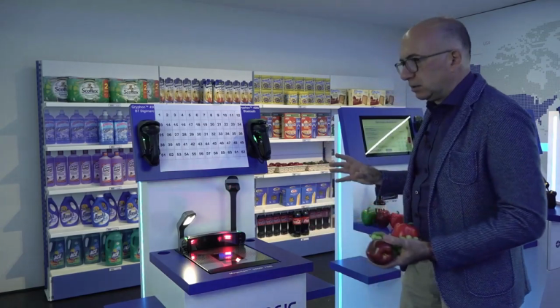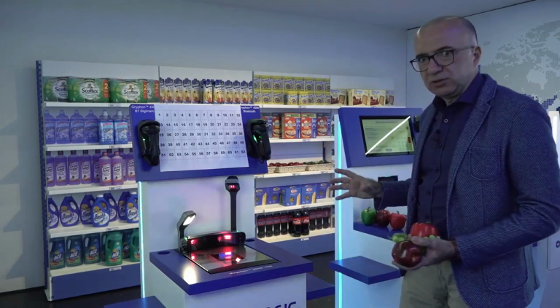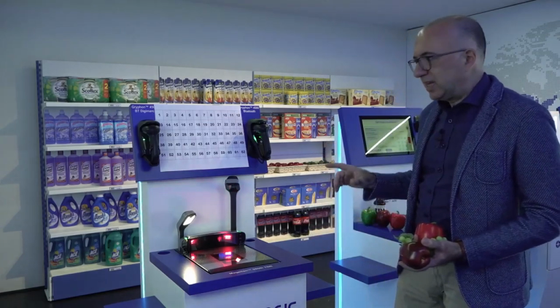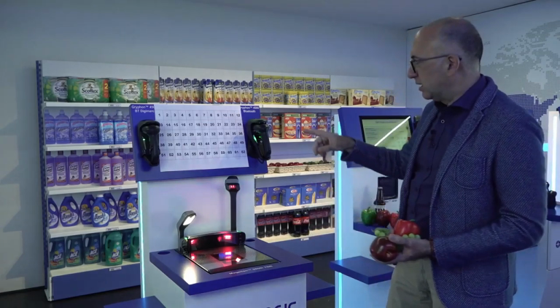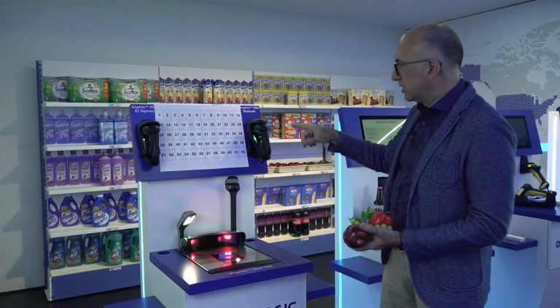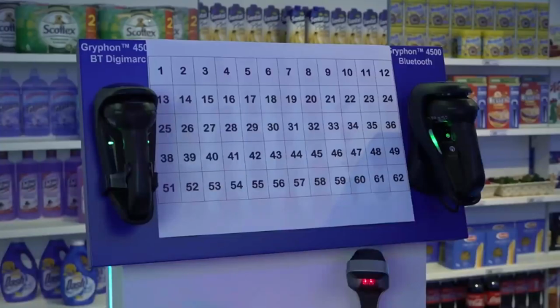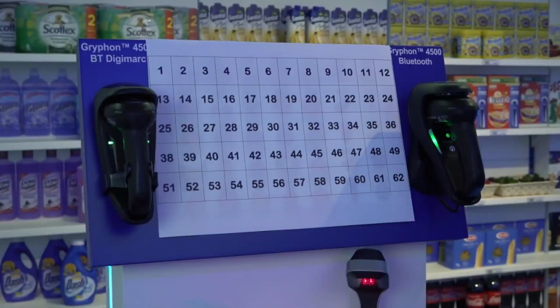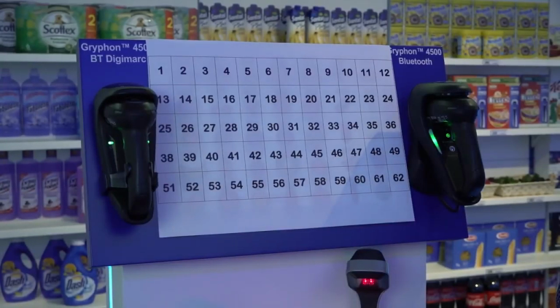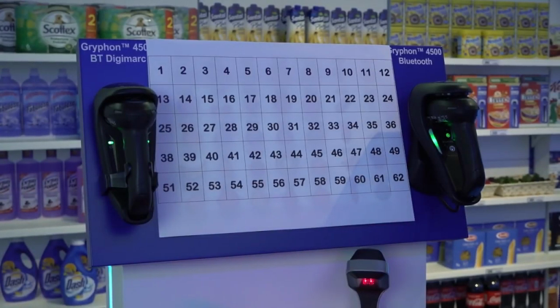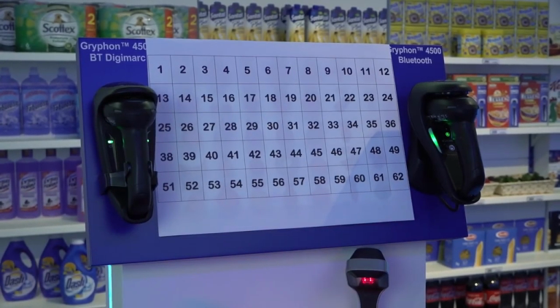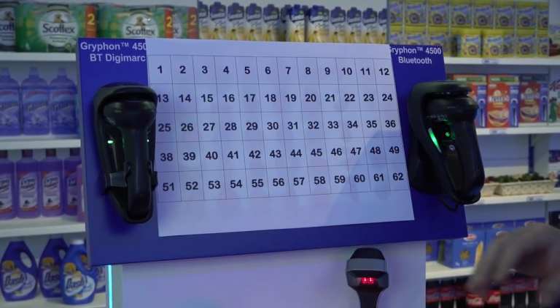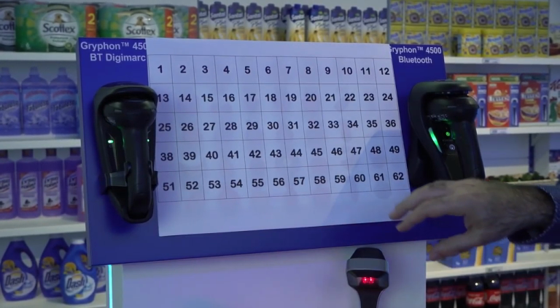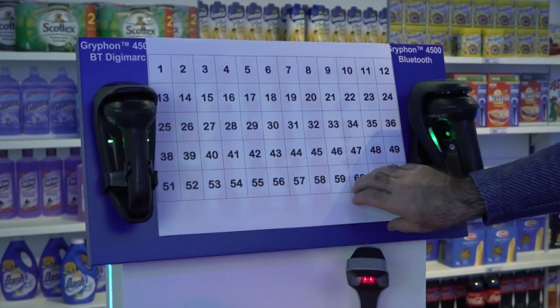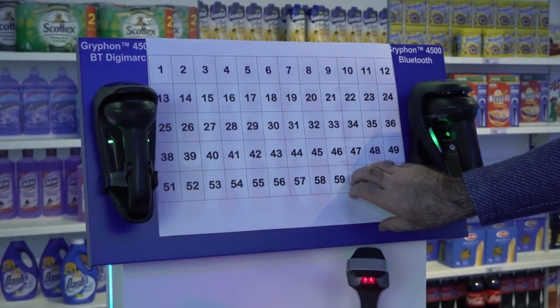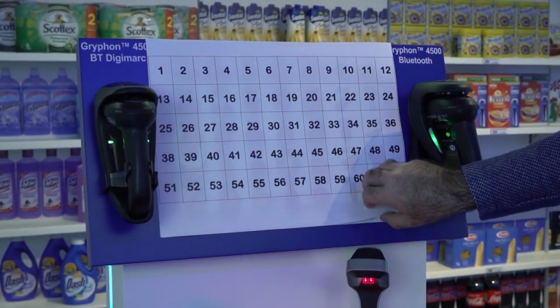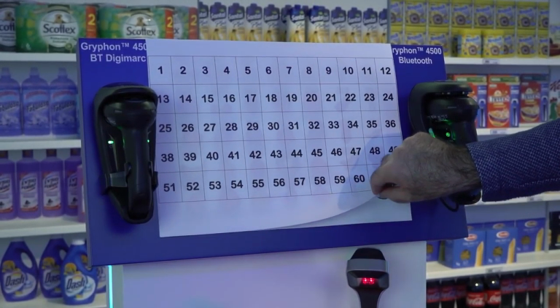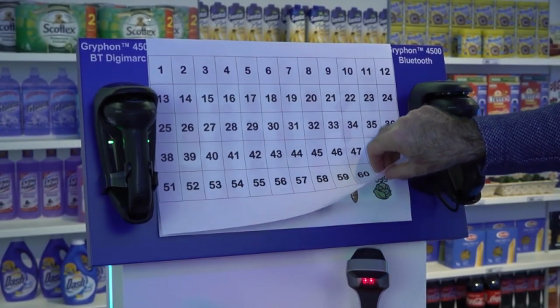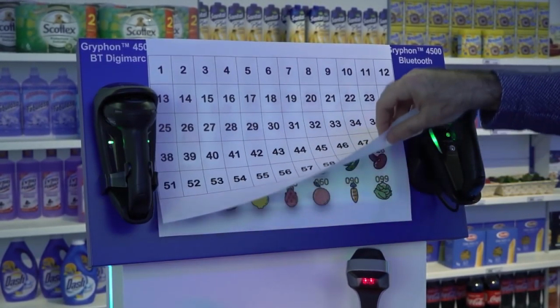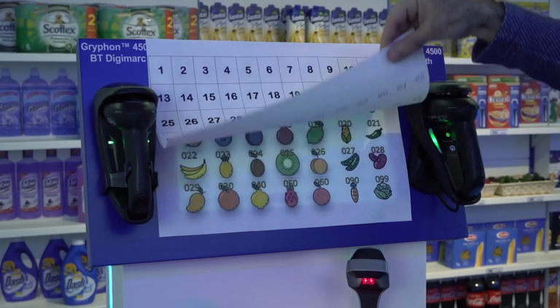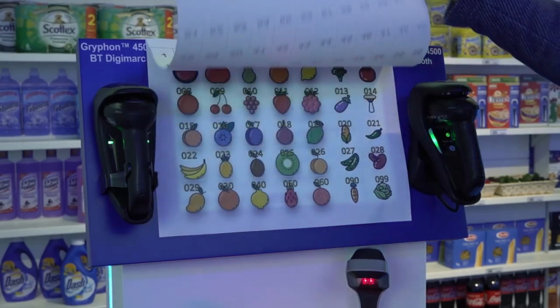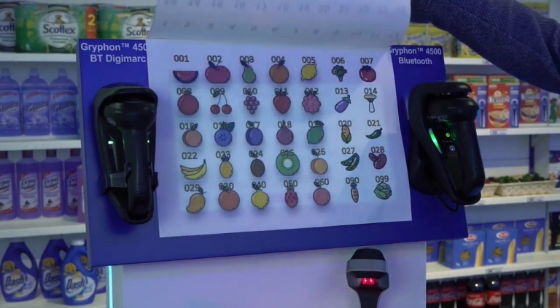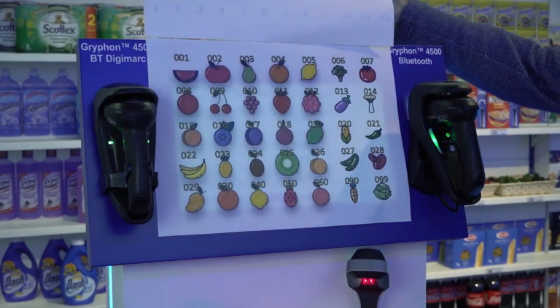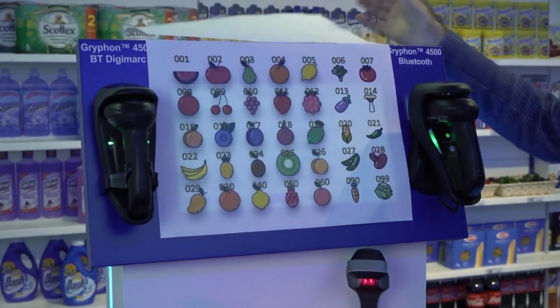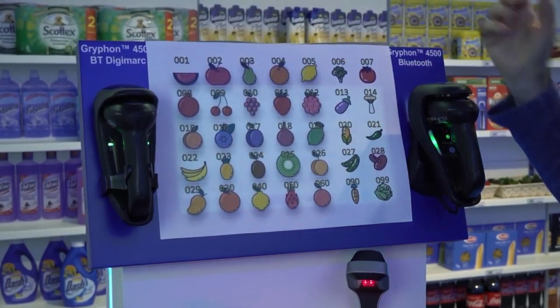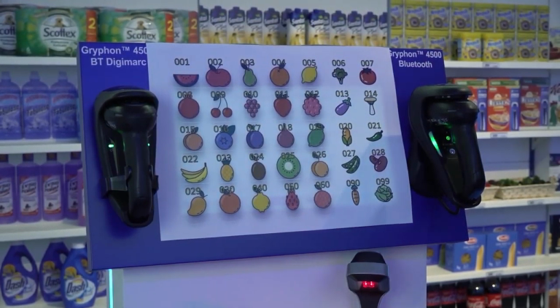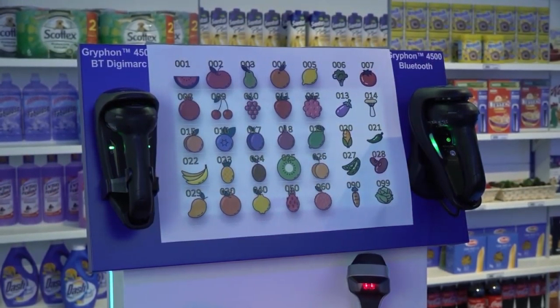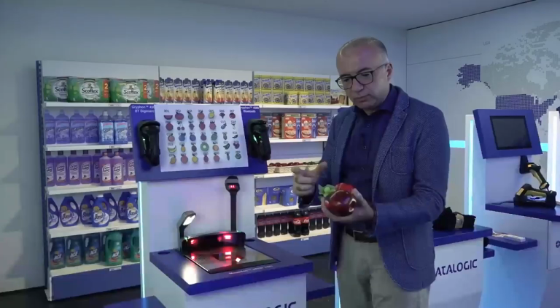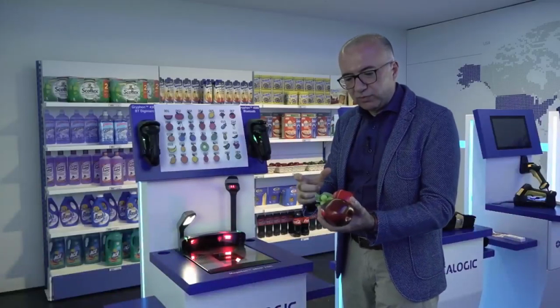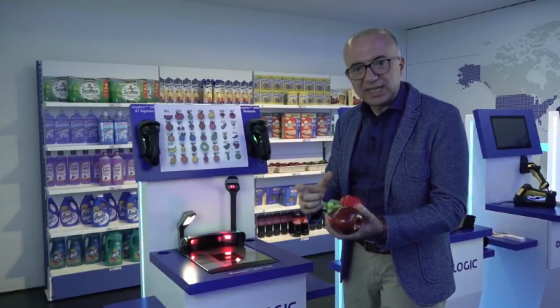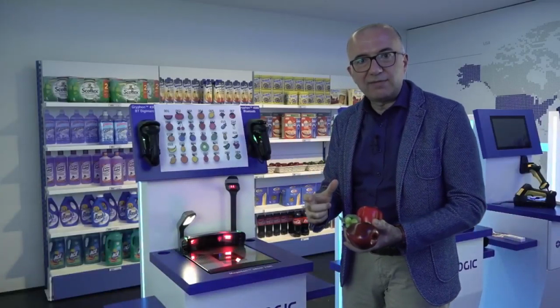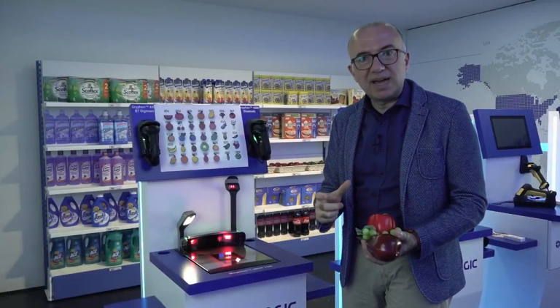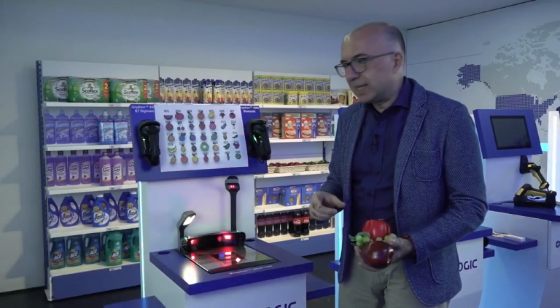Not really. Look at this — a long list of items, or a long list of pictures to associate with what I have in my hand.